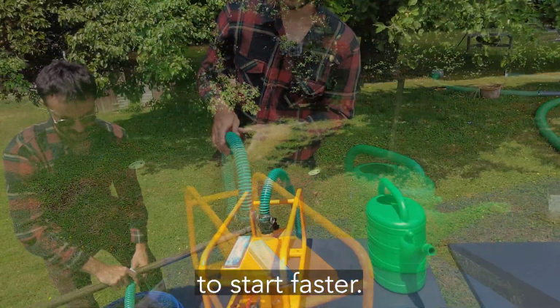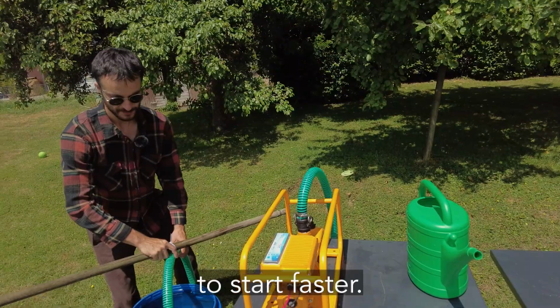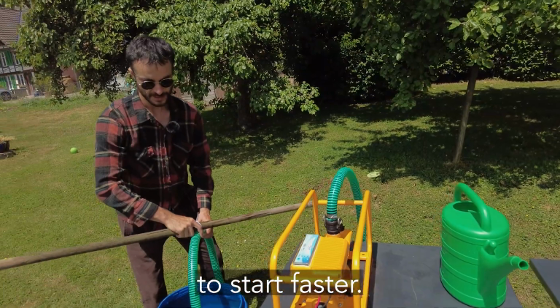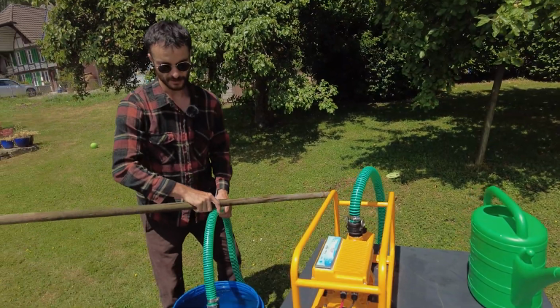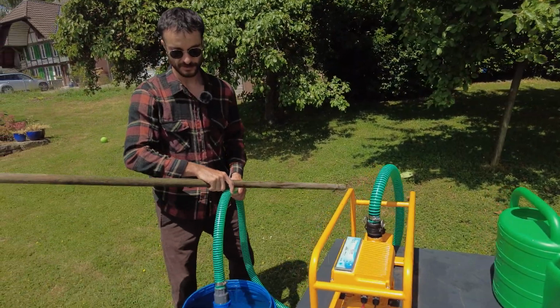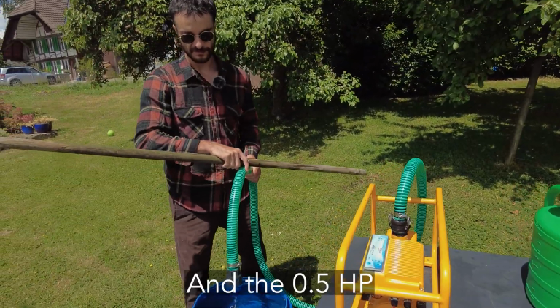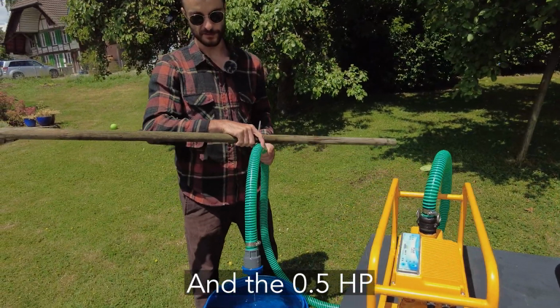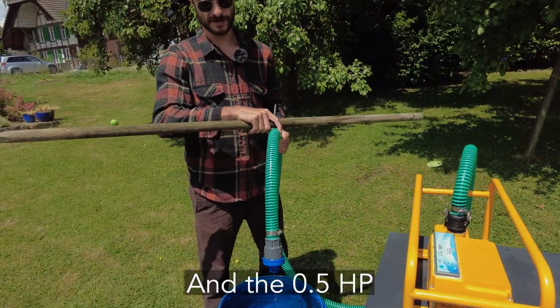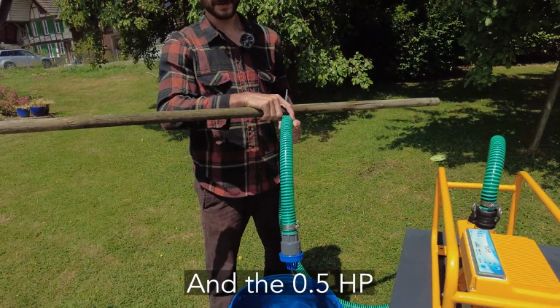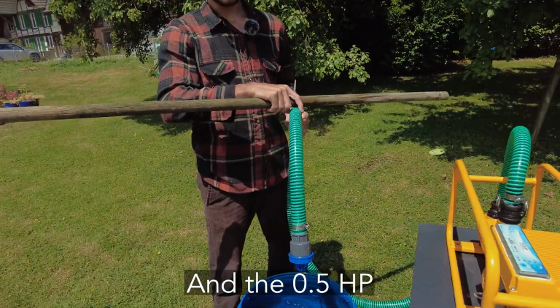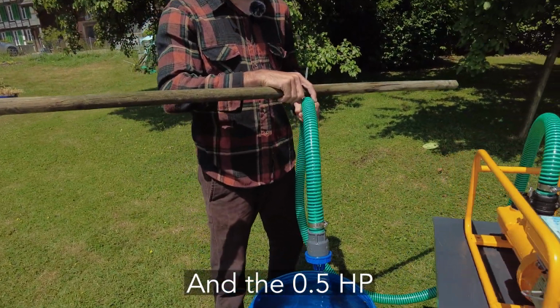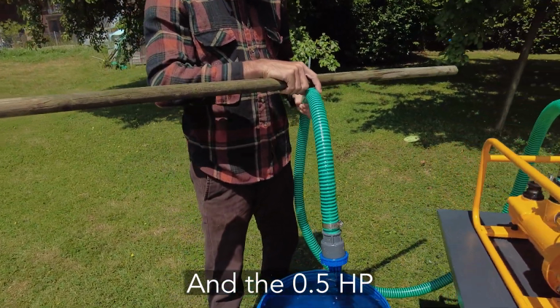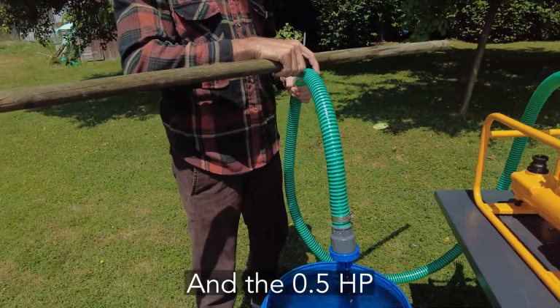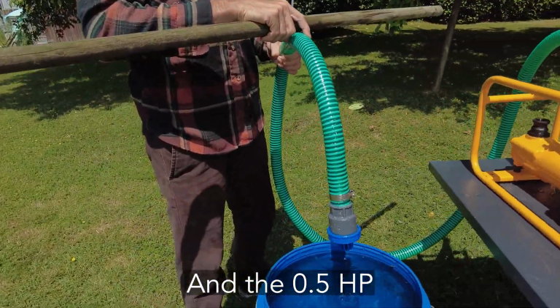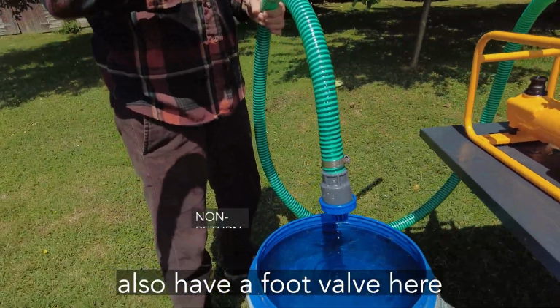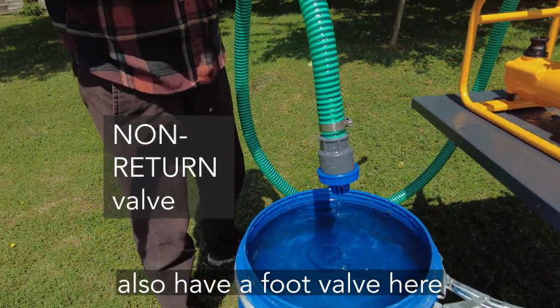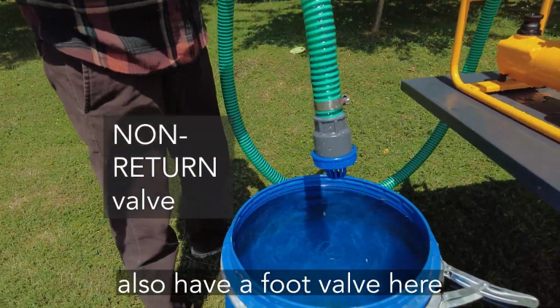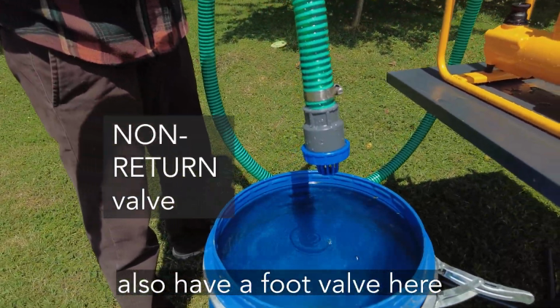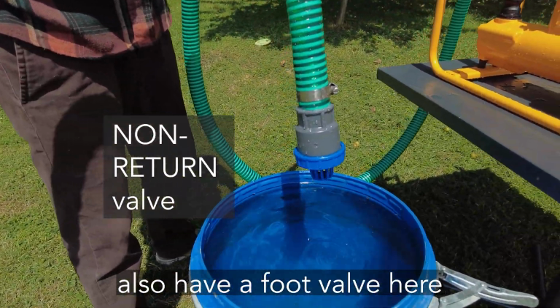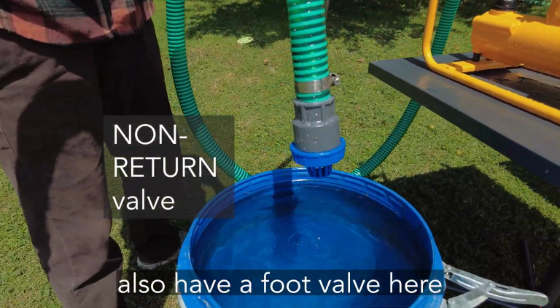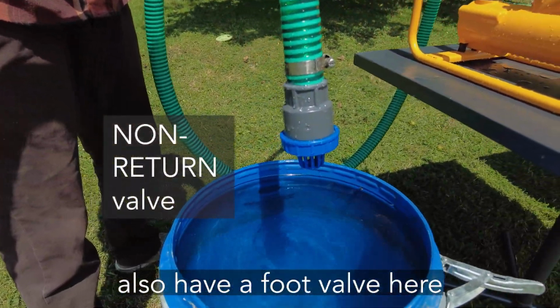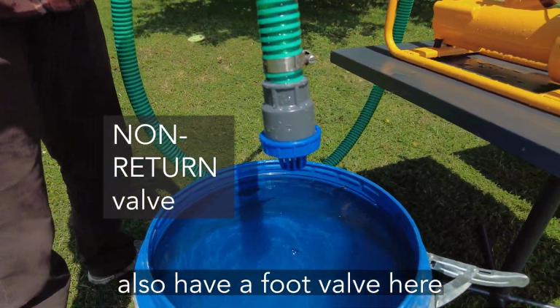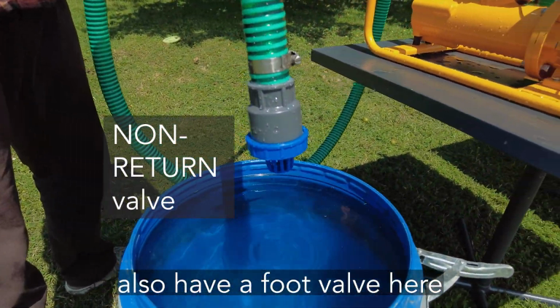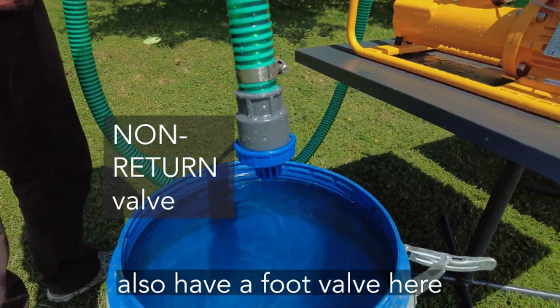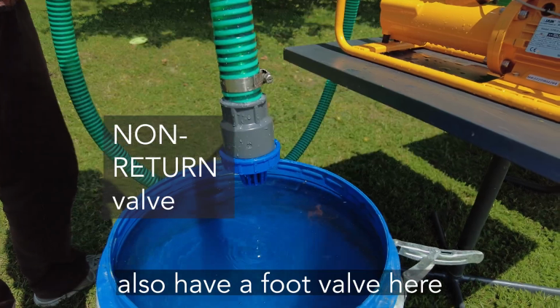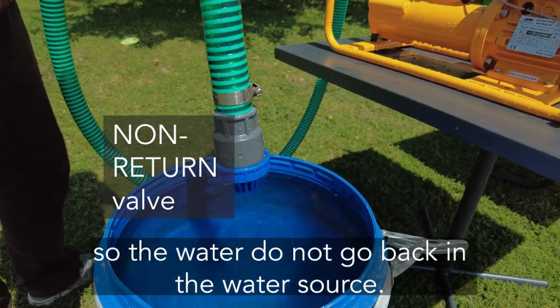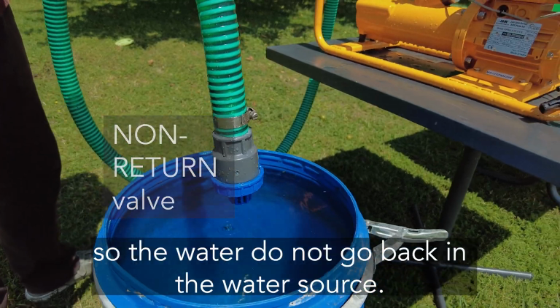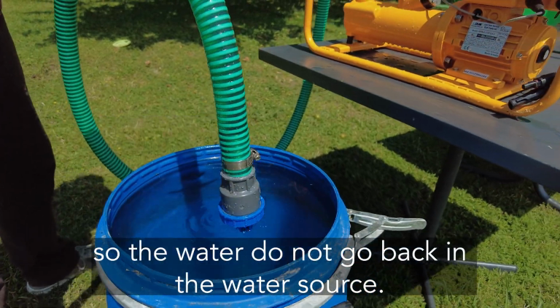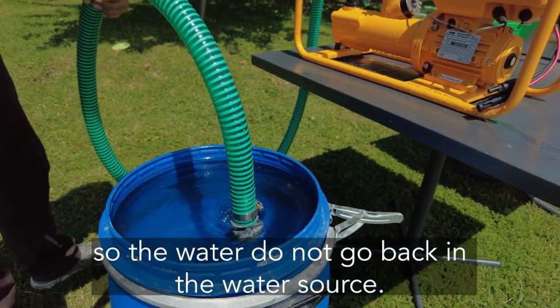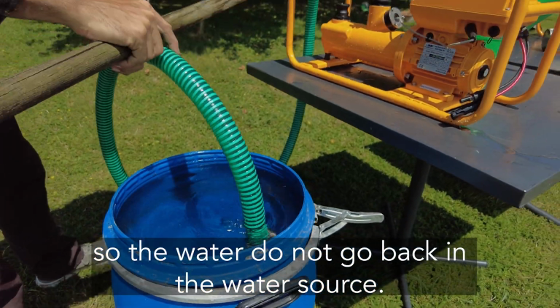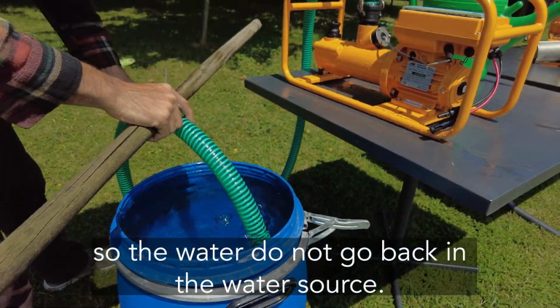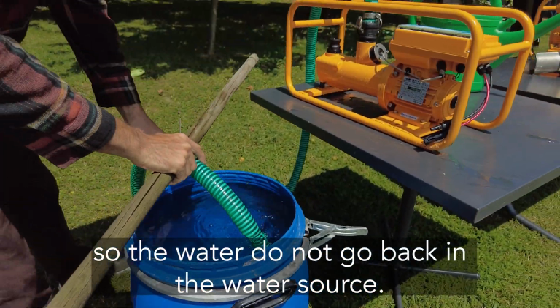The 0.5 HP also has a foot valve here that allows the water to not go back.